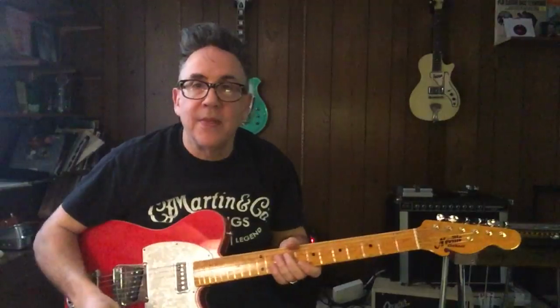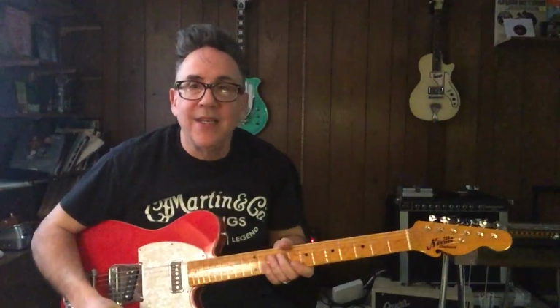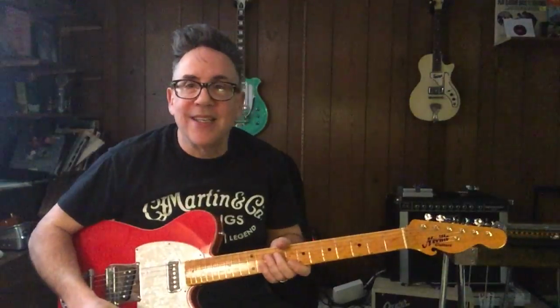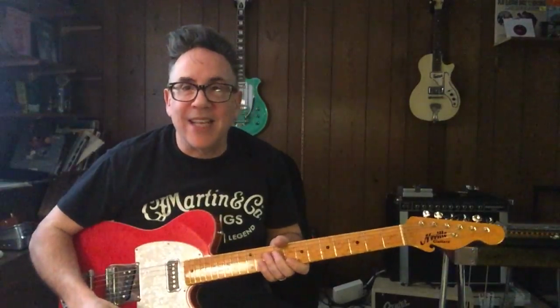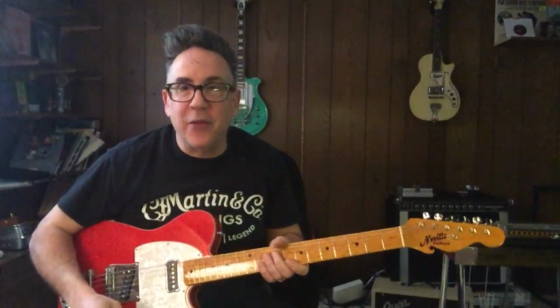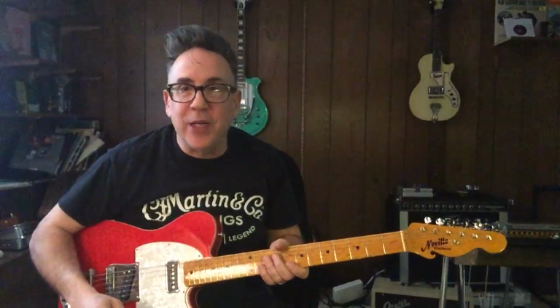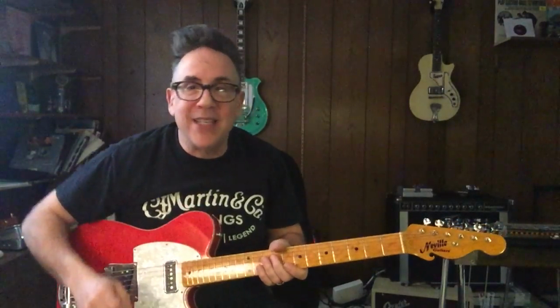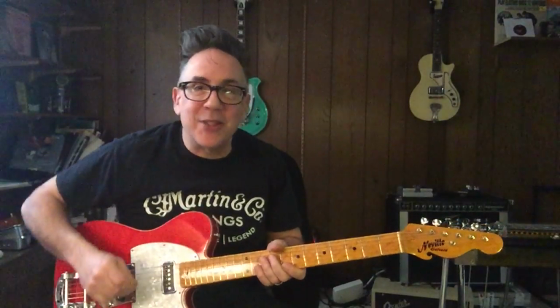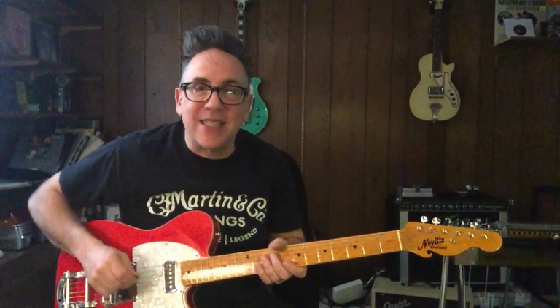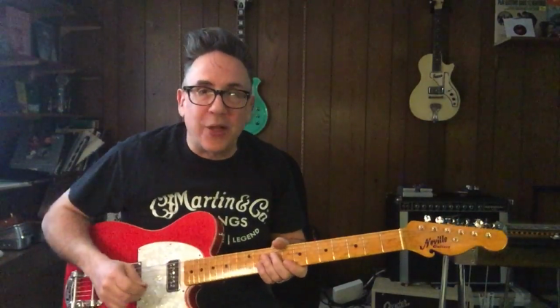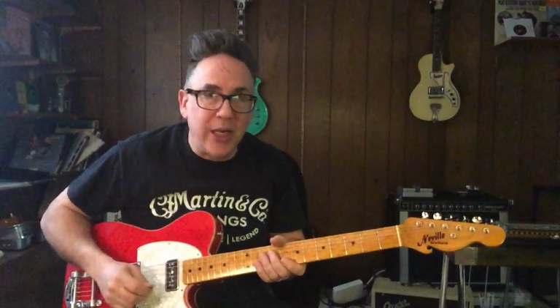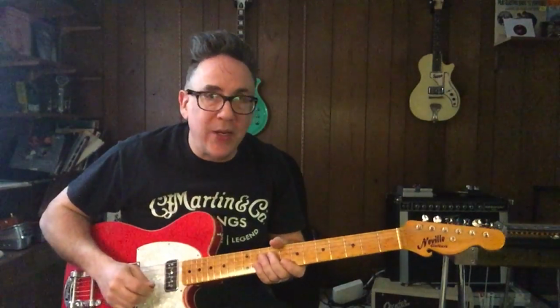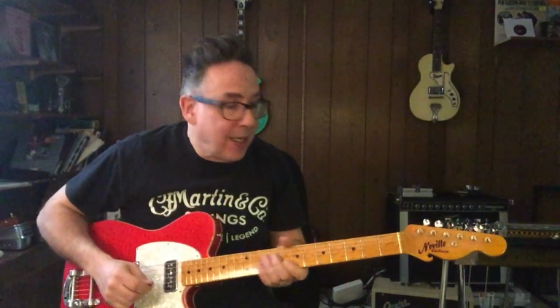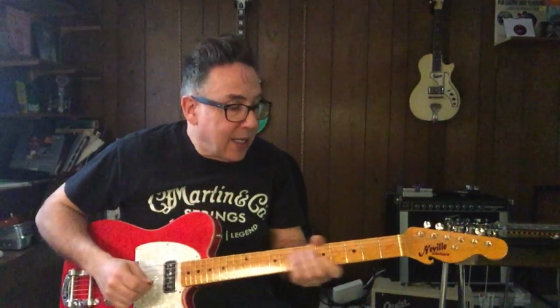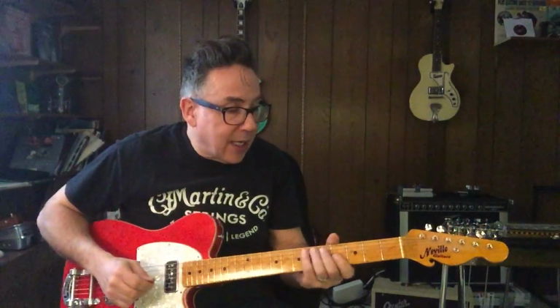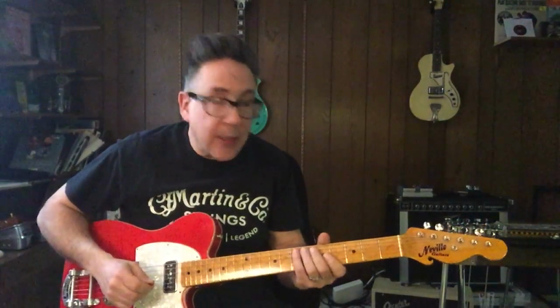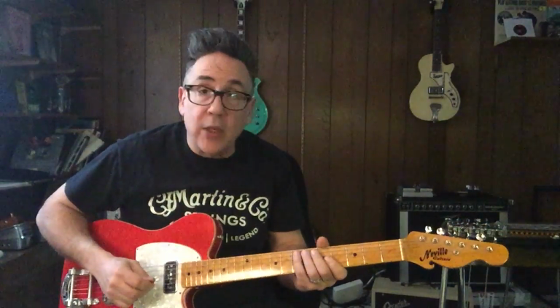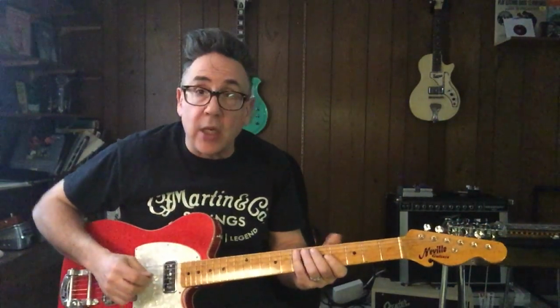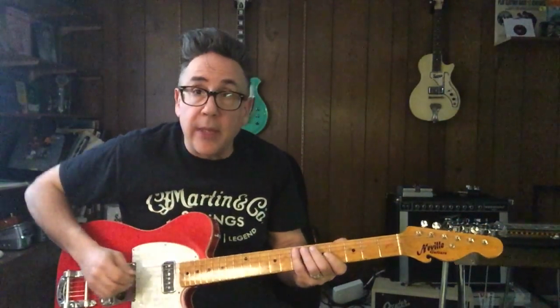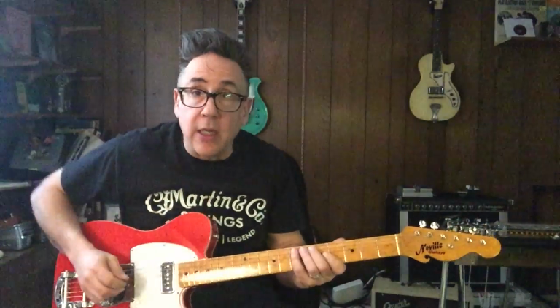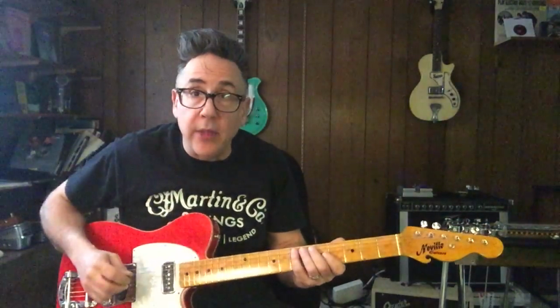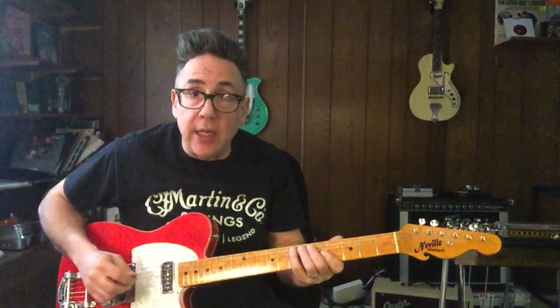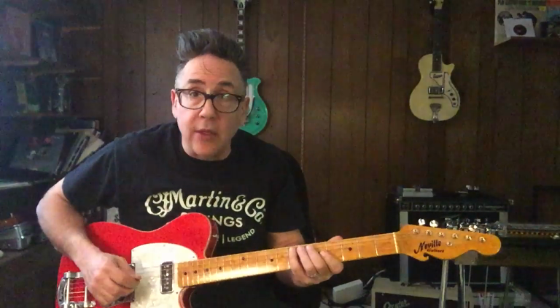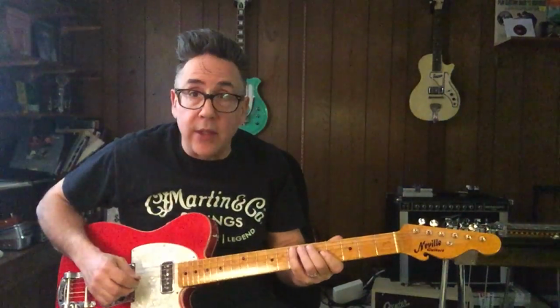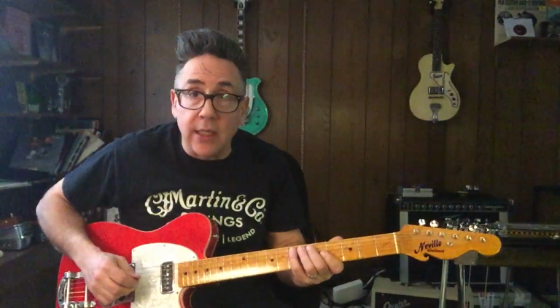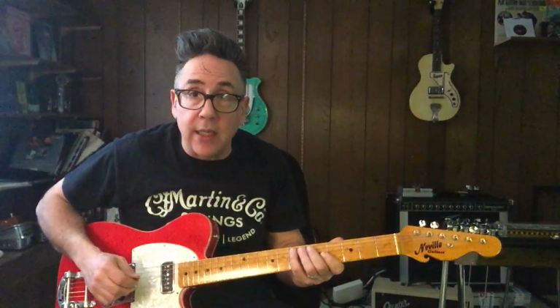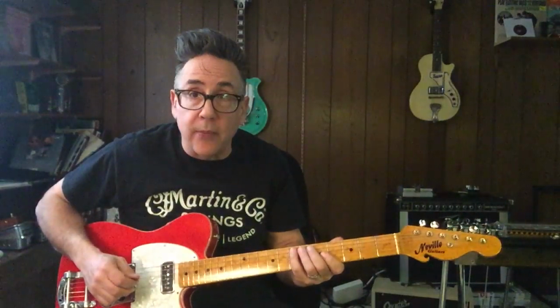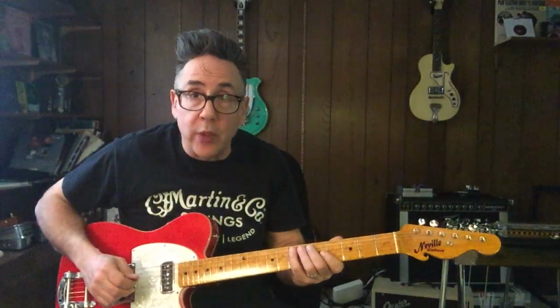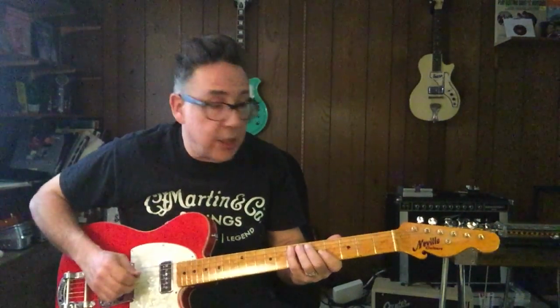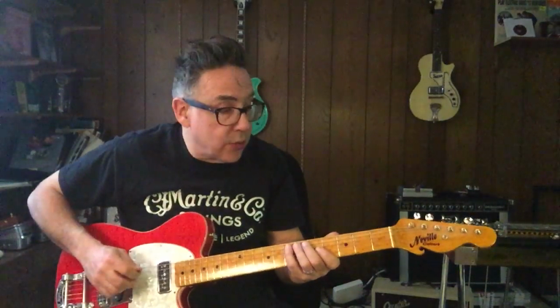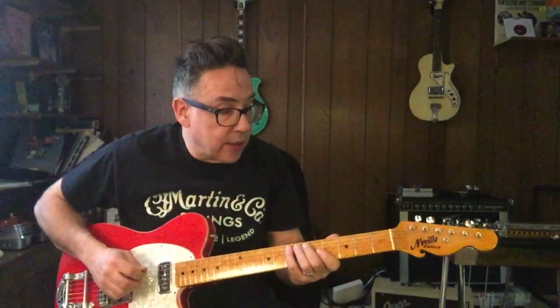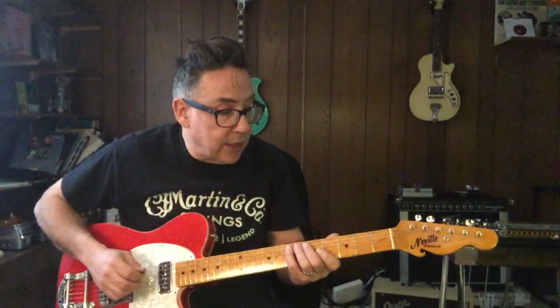Hi everybody, Chris Casello here. I'm going to talk about a little bit of gear that I'm really enjoying lately.